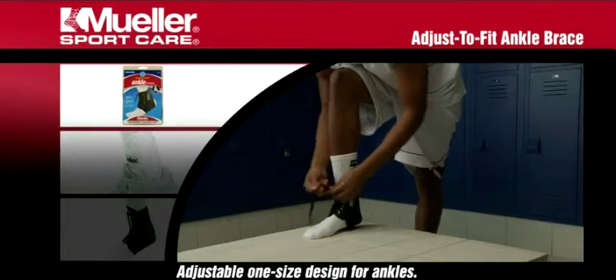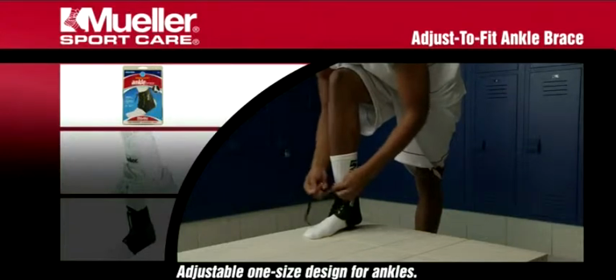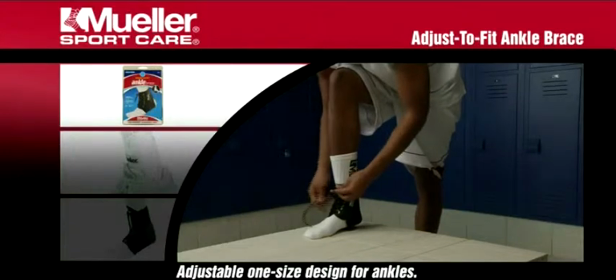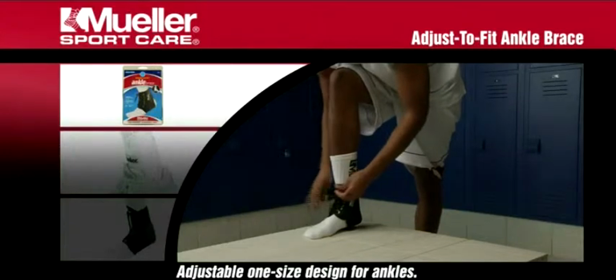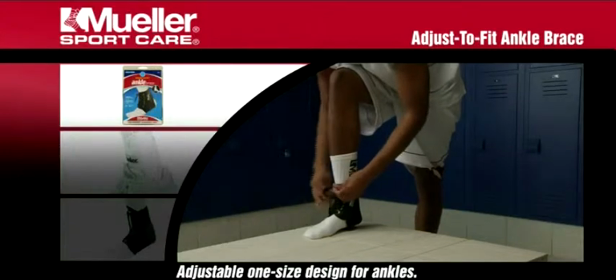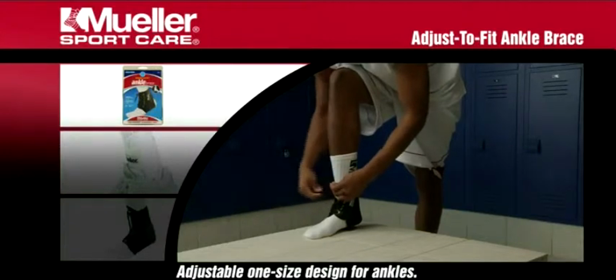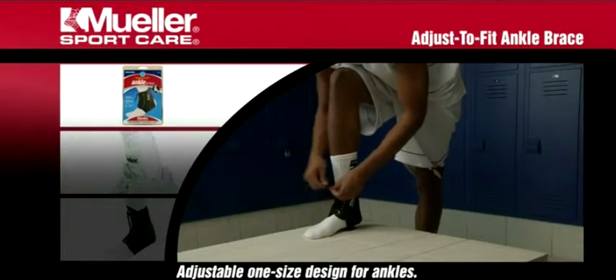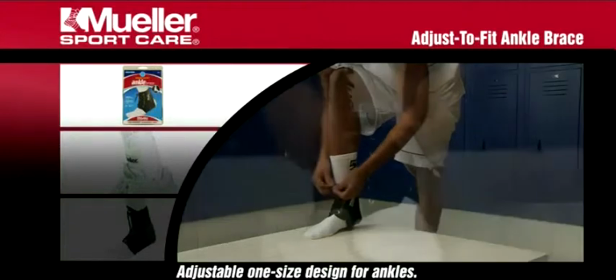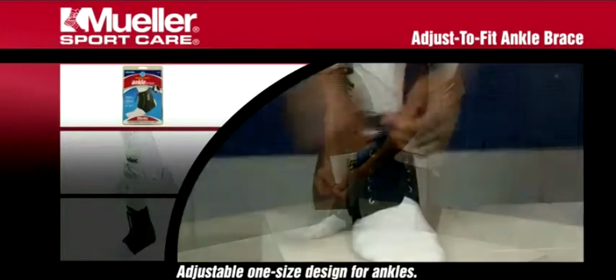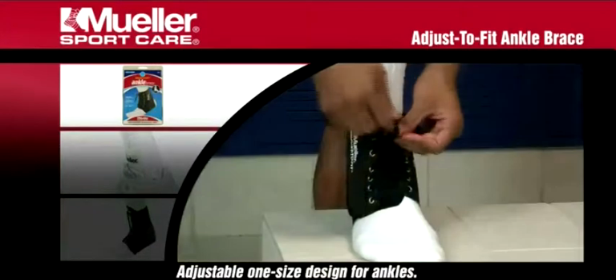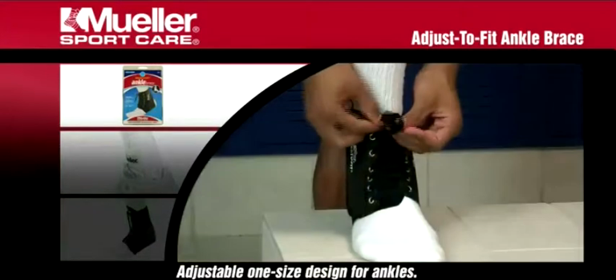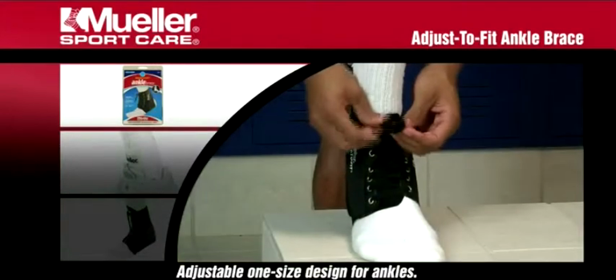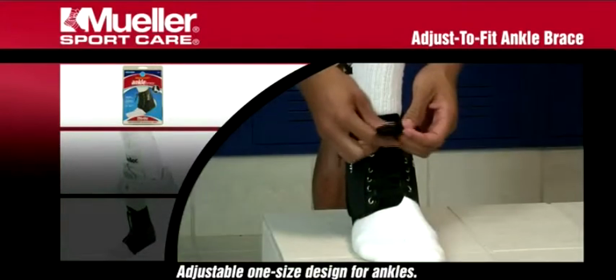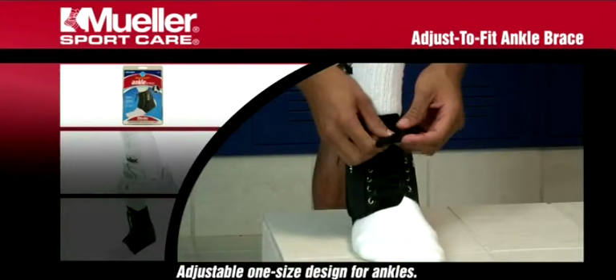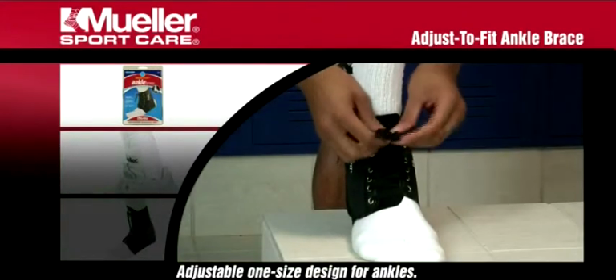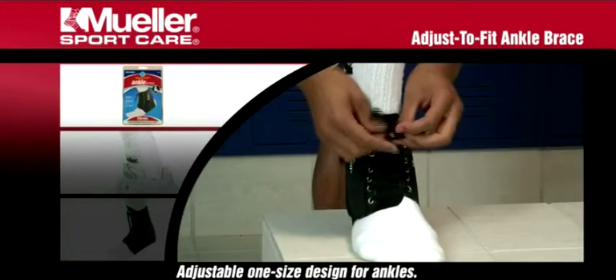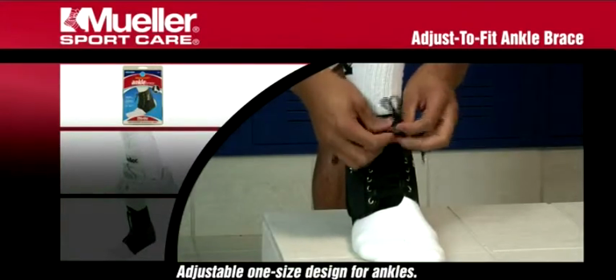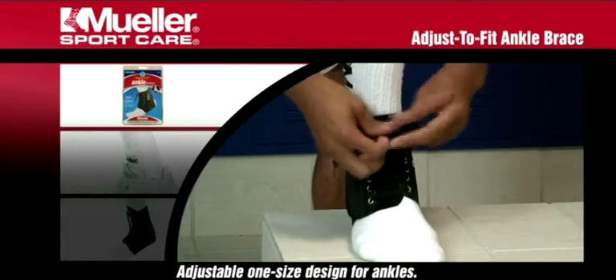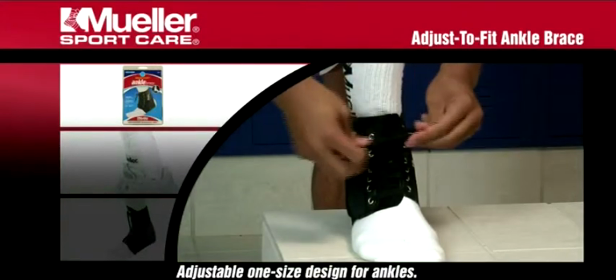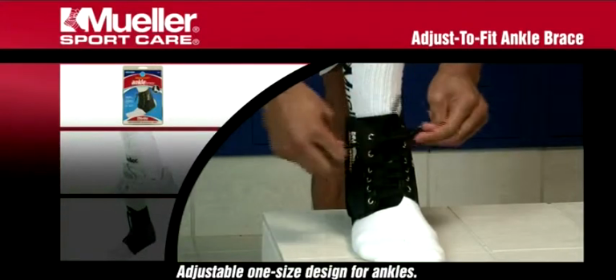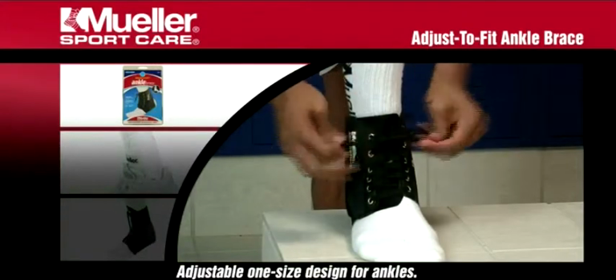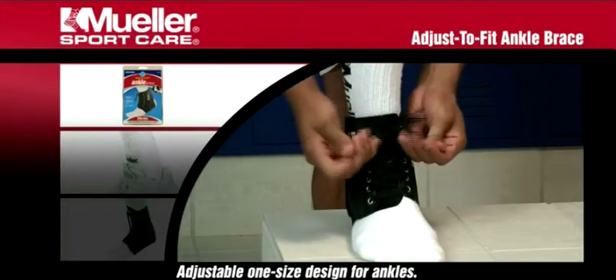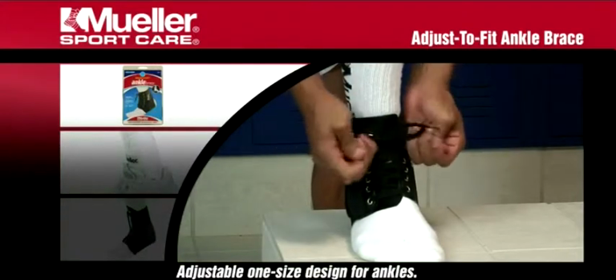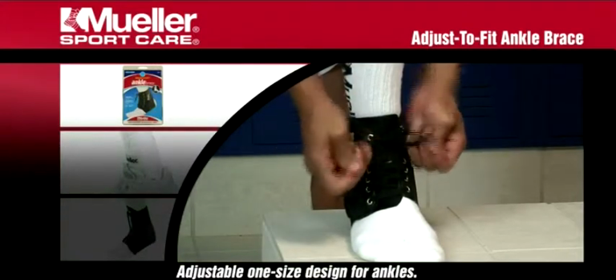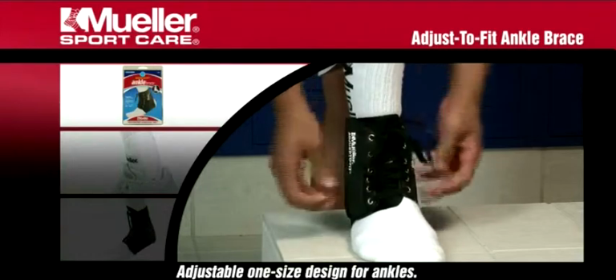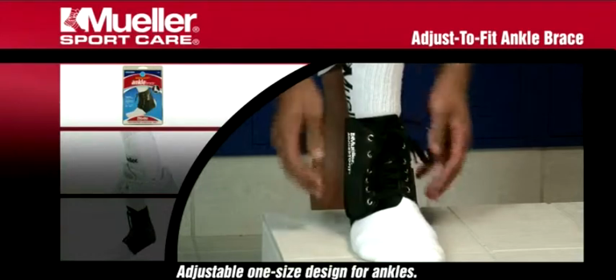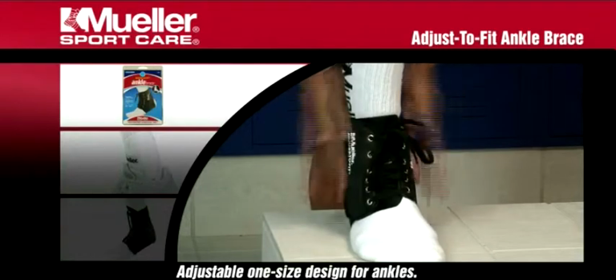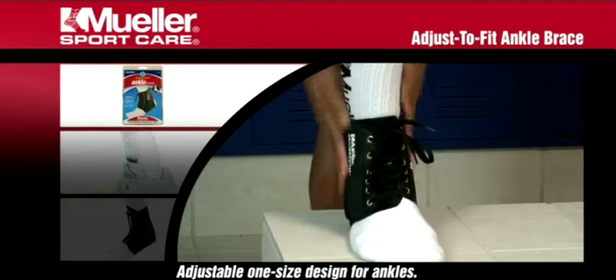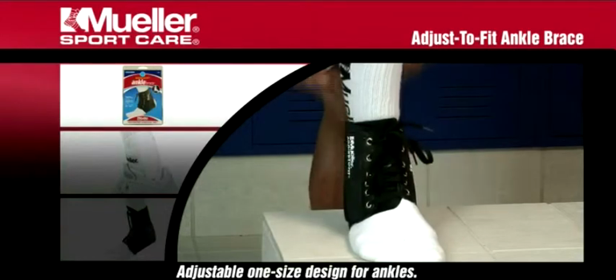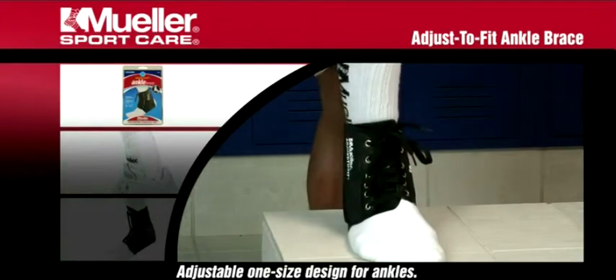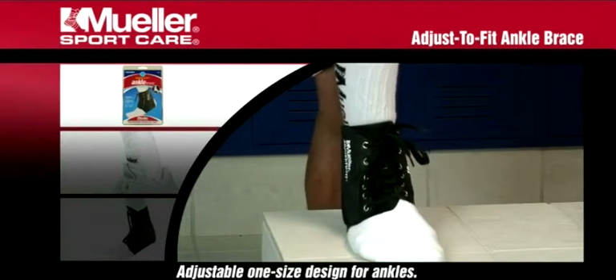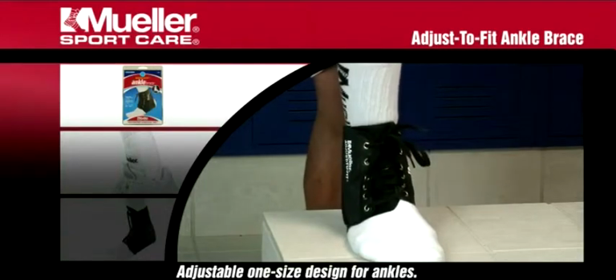Simply open the brace by removing the side panels and insert your foot. Reattach side panels and lace up brace.